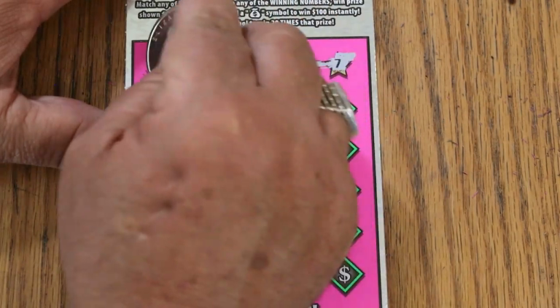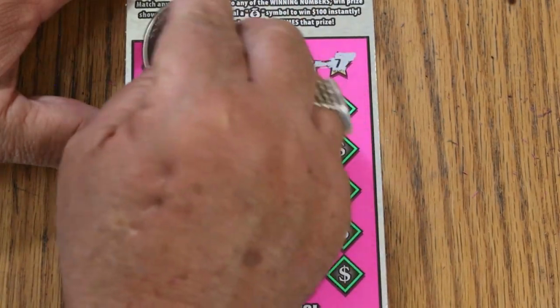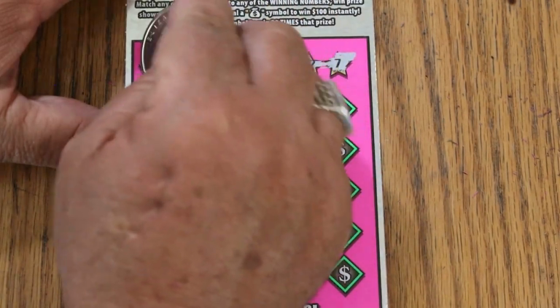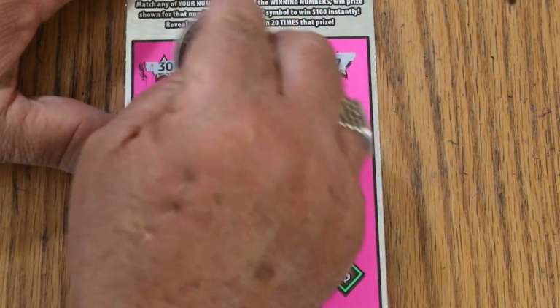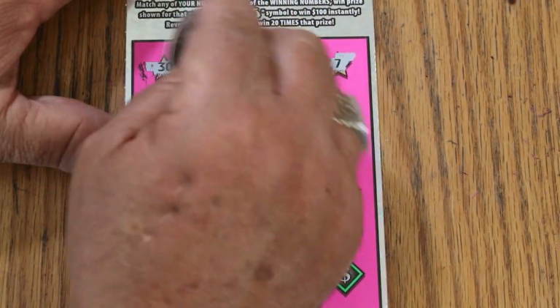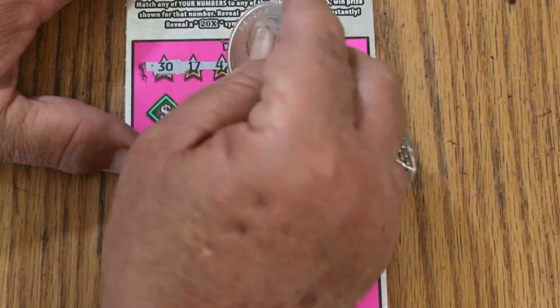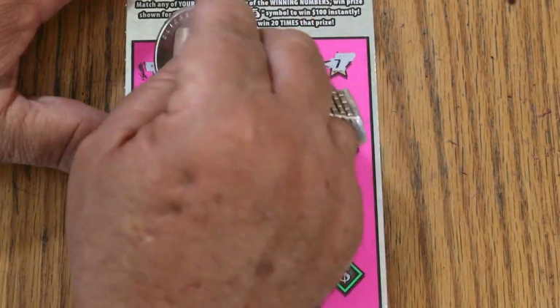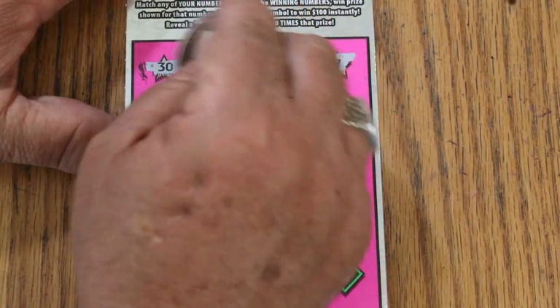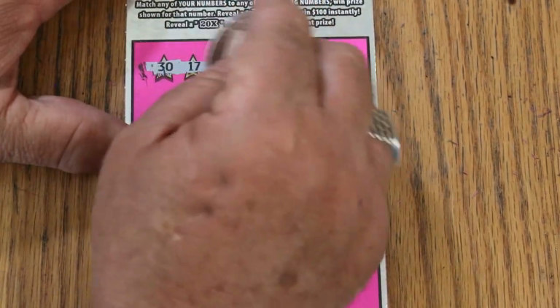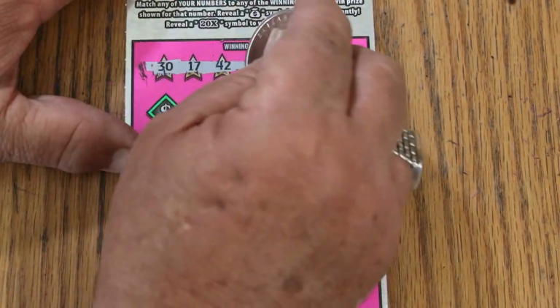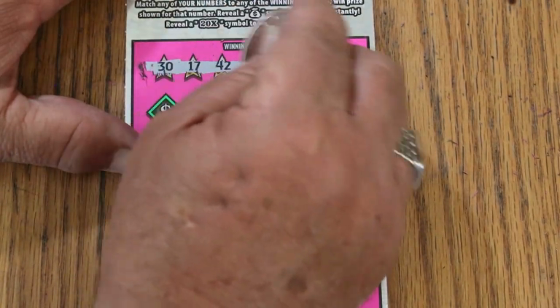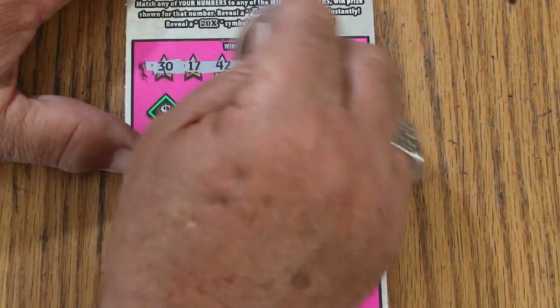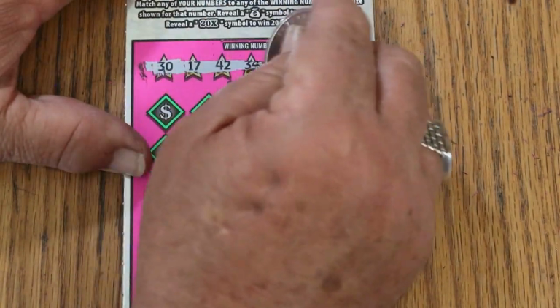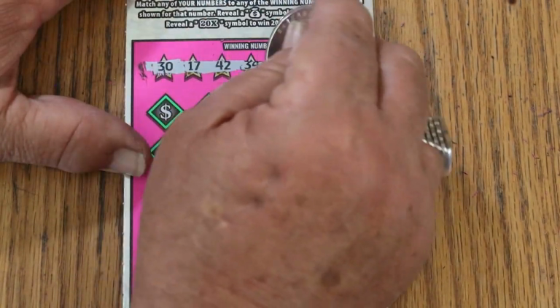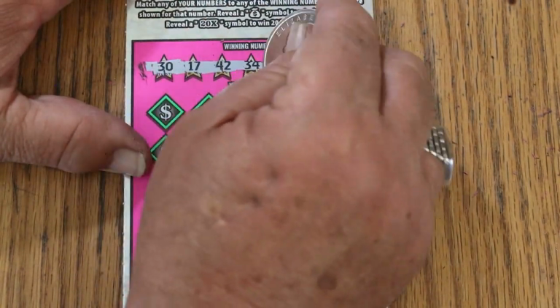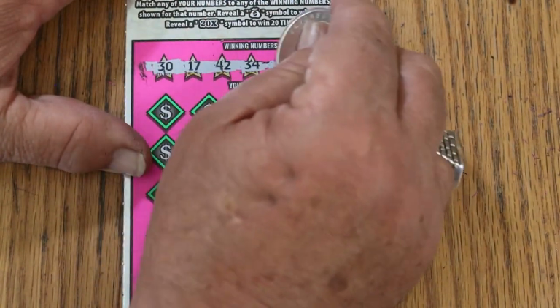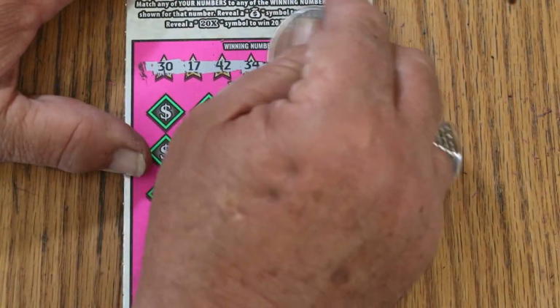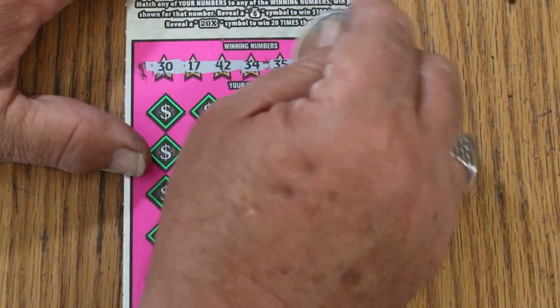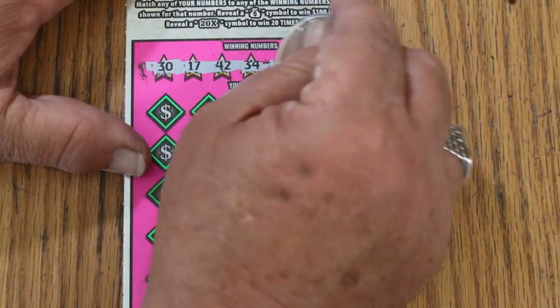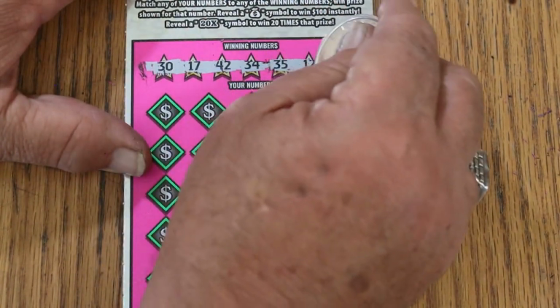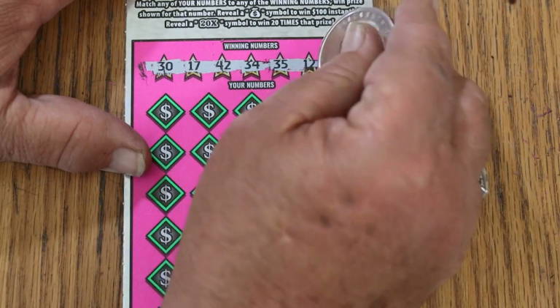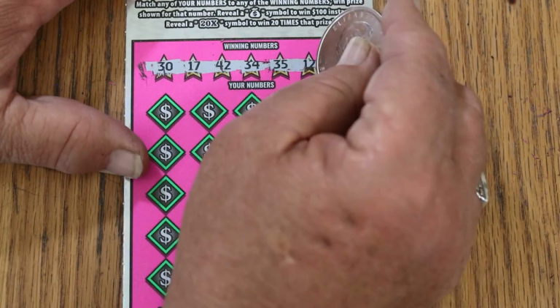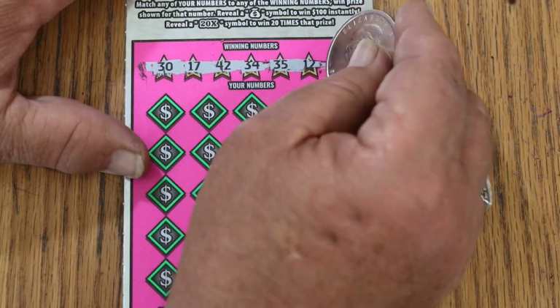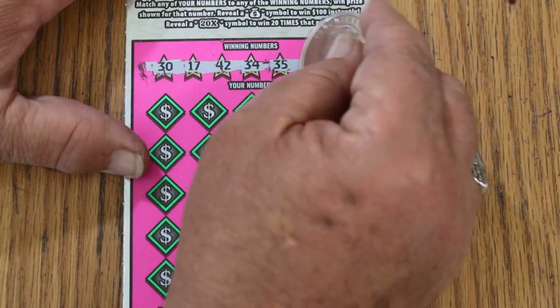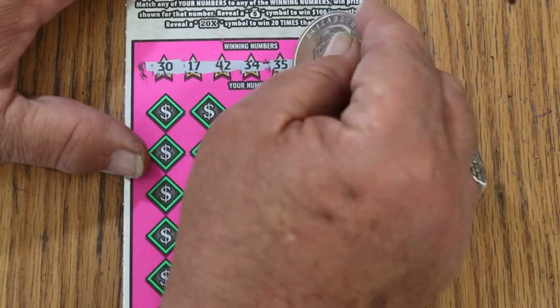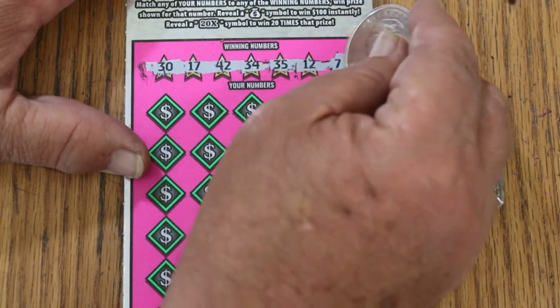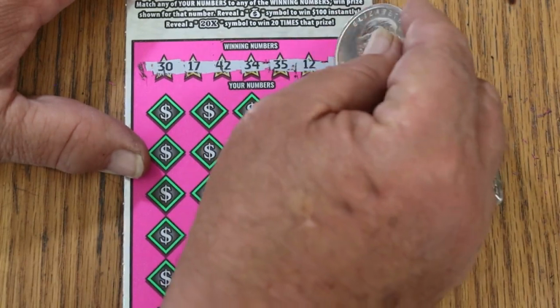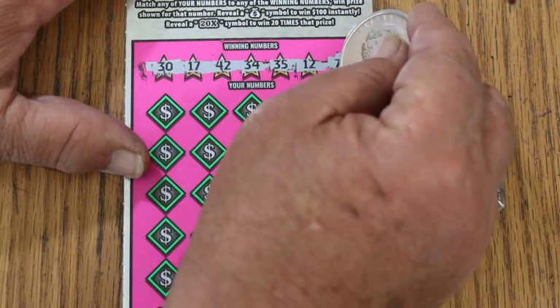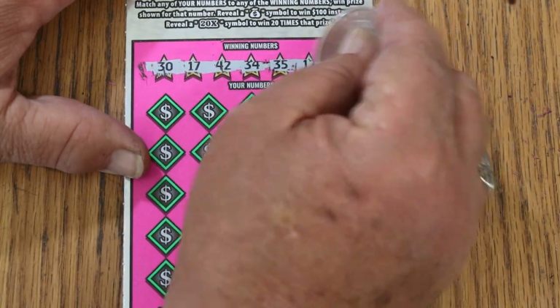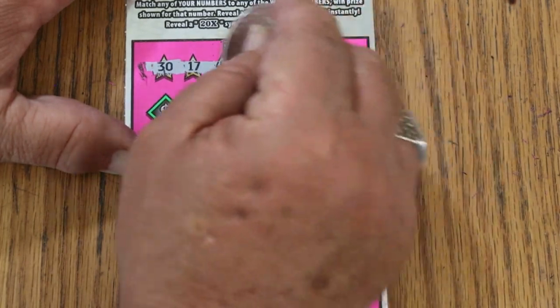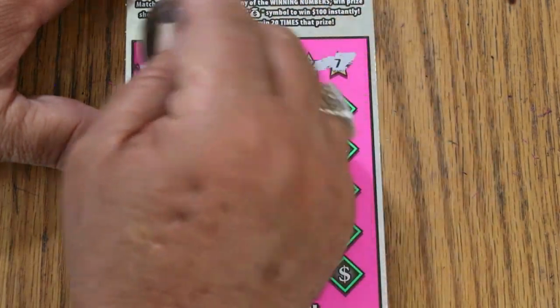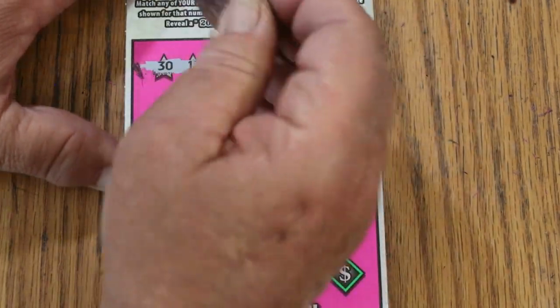Let's see what we got. Your numbers are: 30, 17, 42, 34, 35, 12, and CJ's 7.